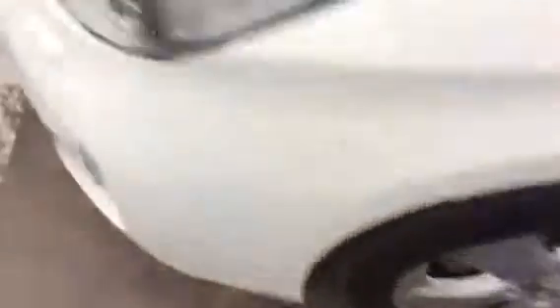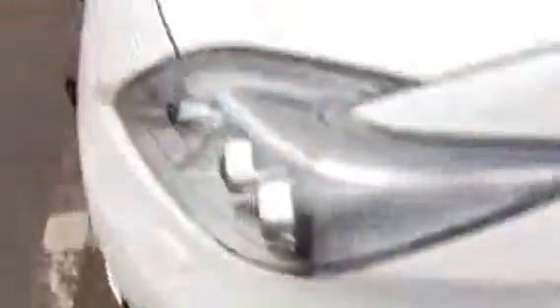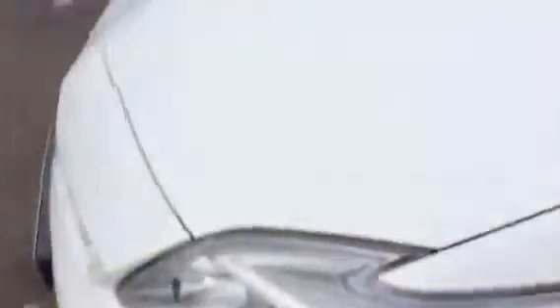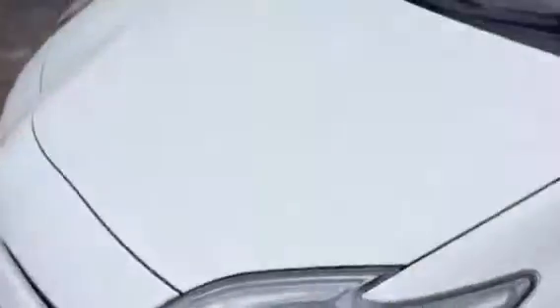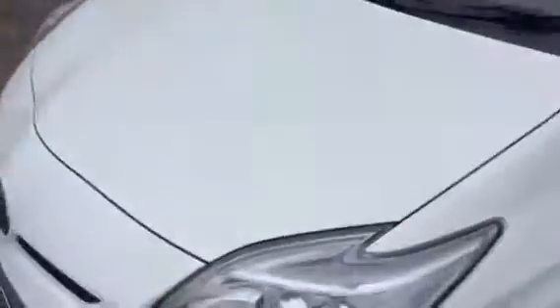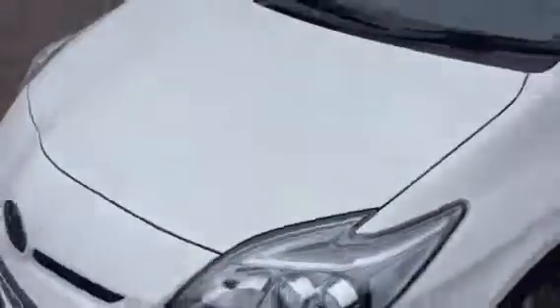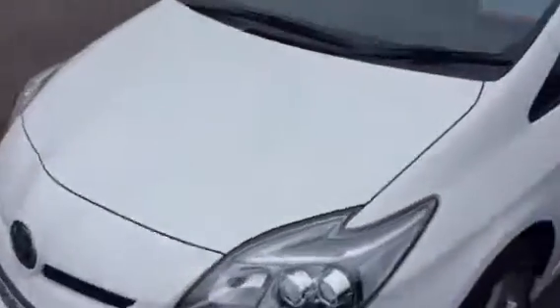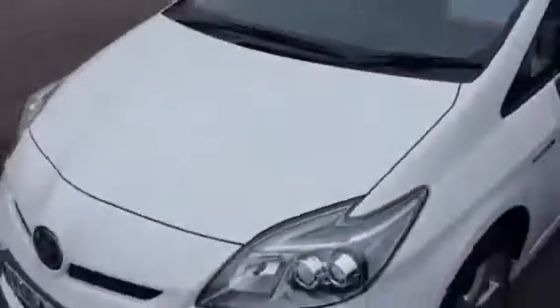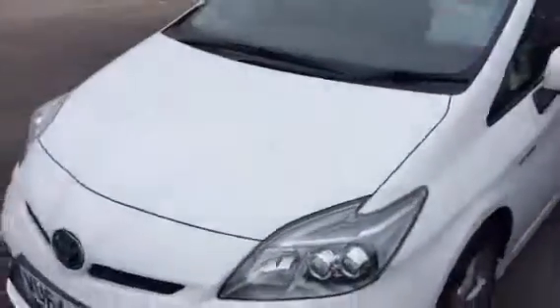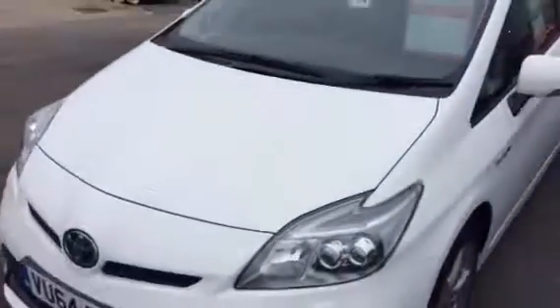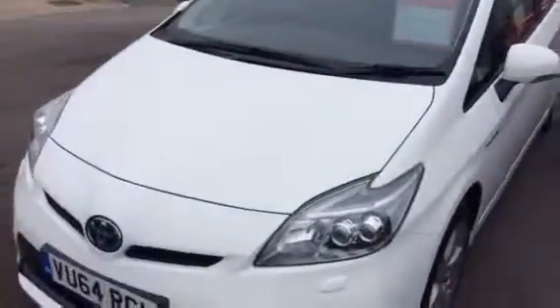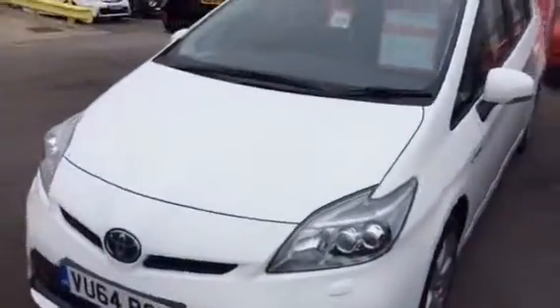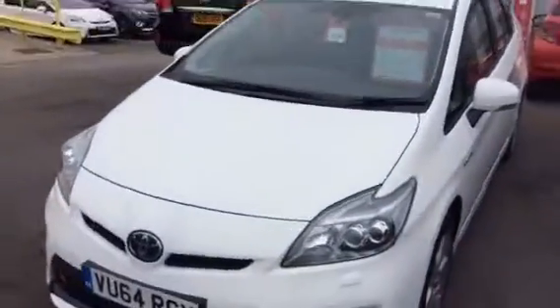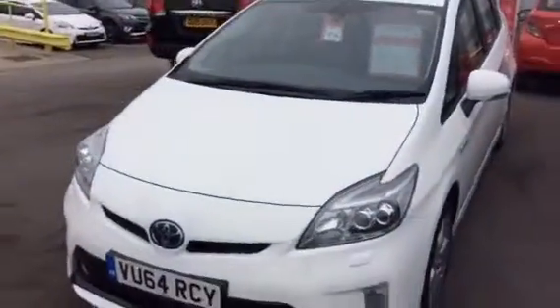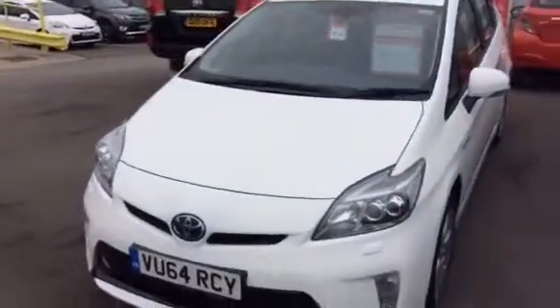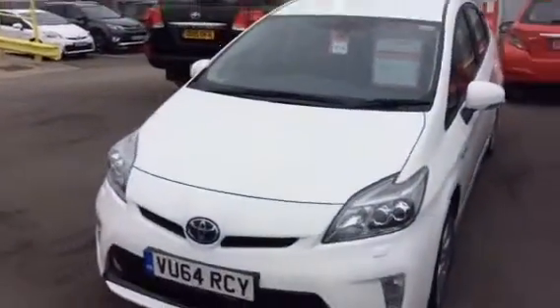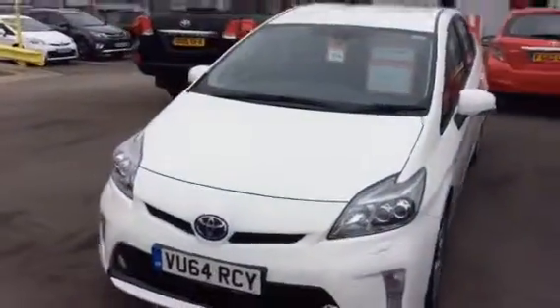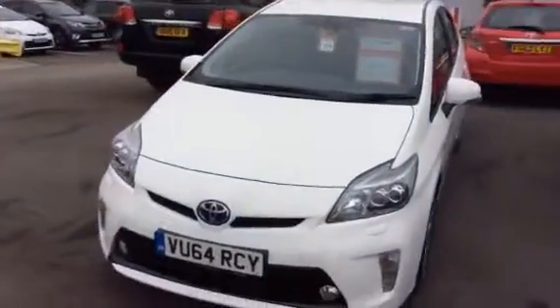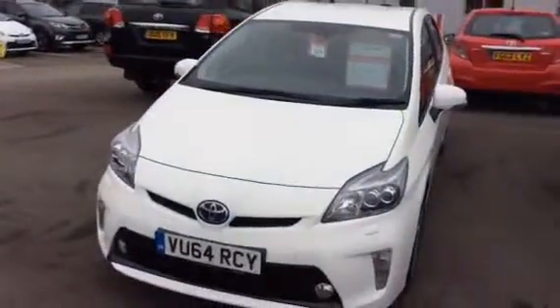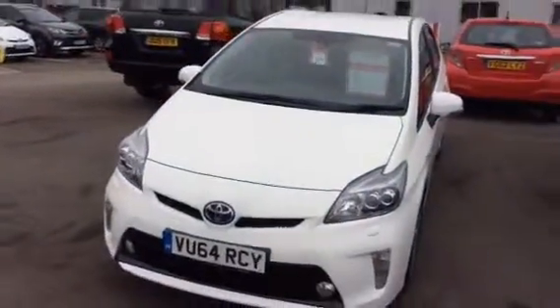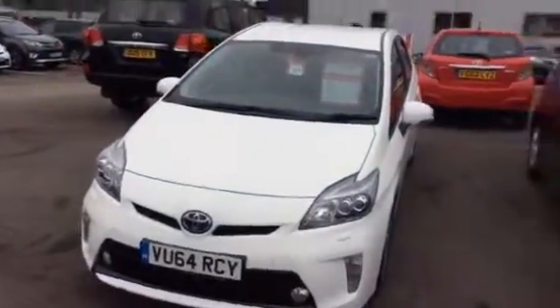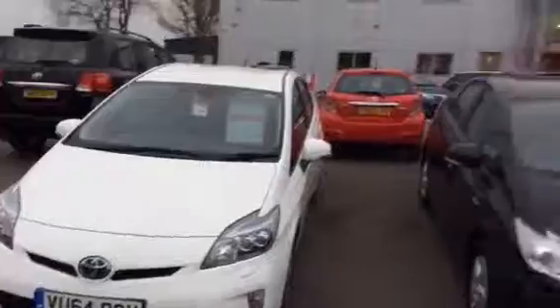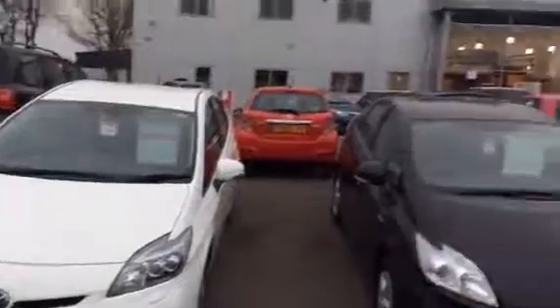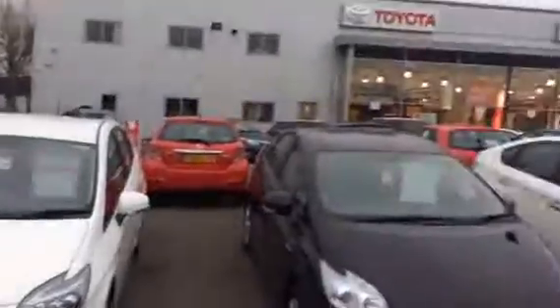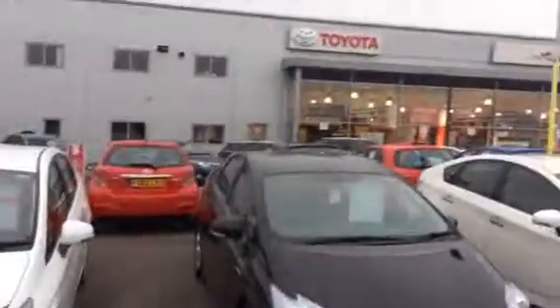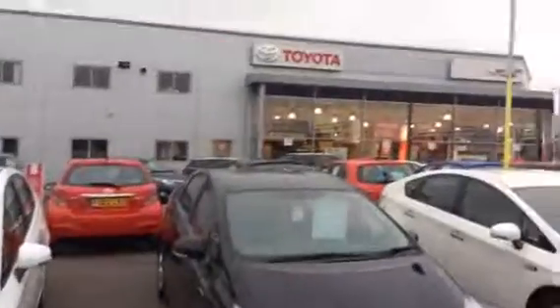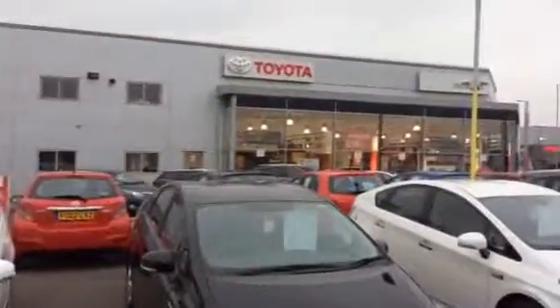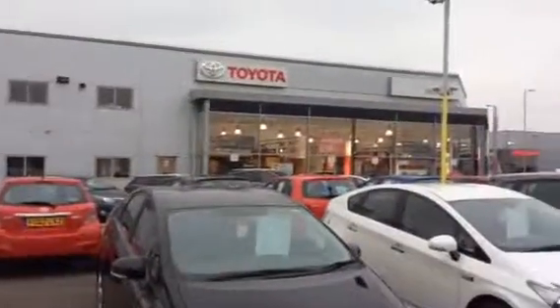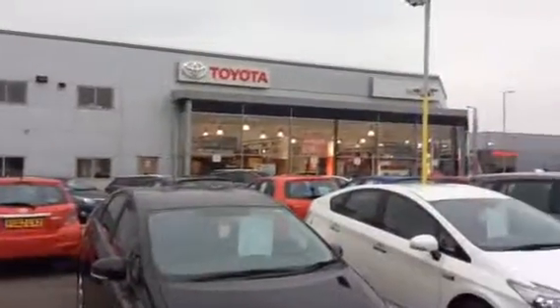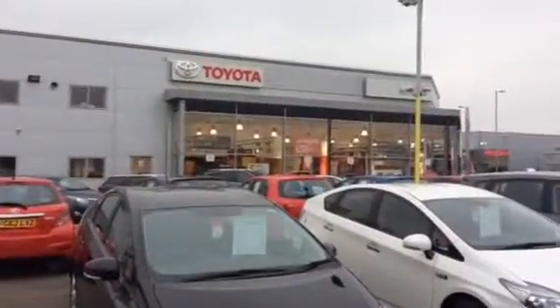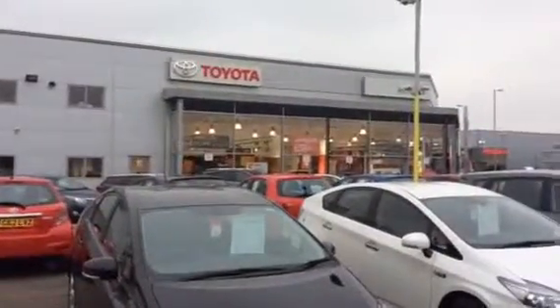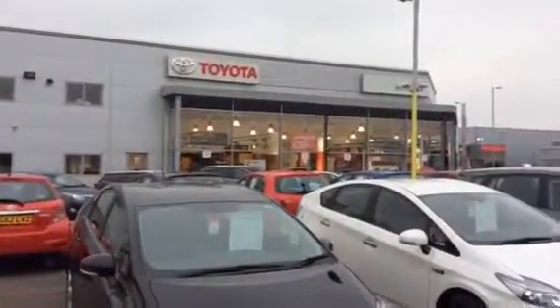I'd just like to say thank you for your inquiry and I look forward to meeting you at Inchcape Toyota Oxford. Thanks so much.